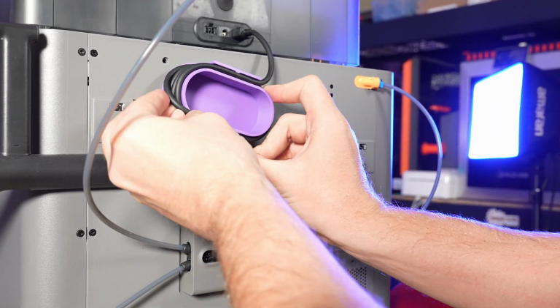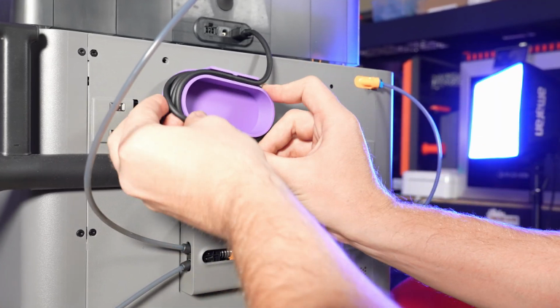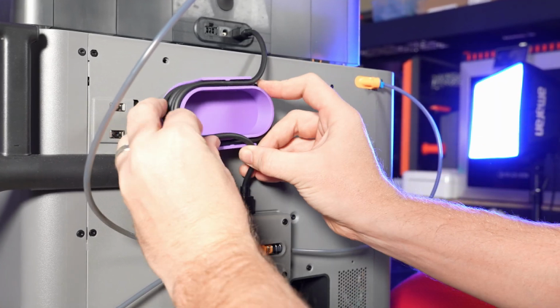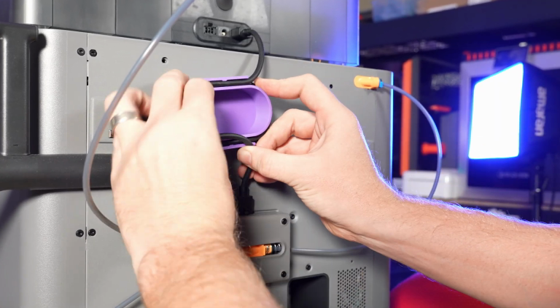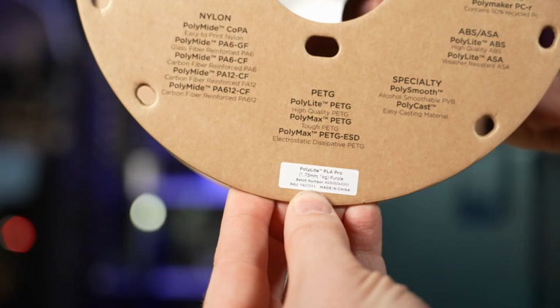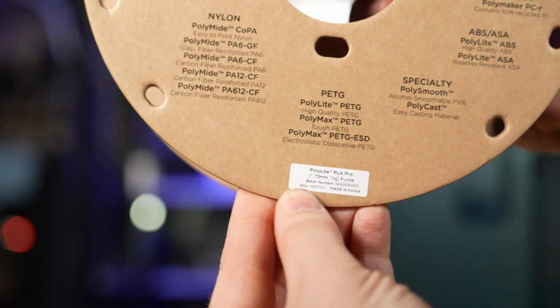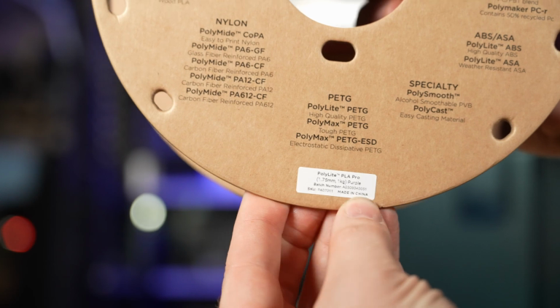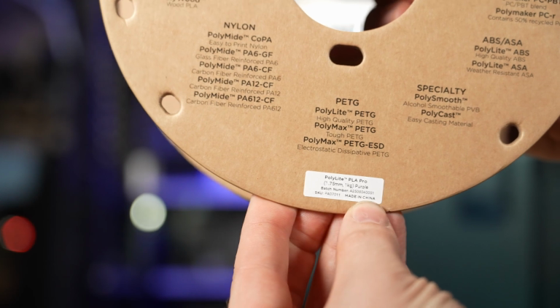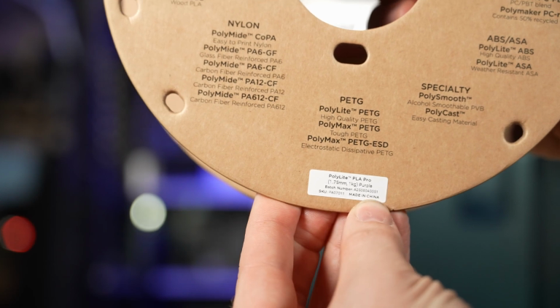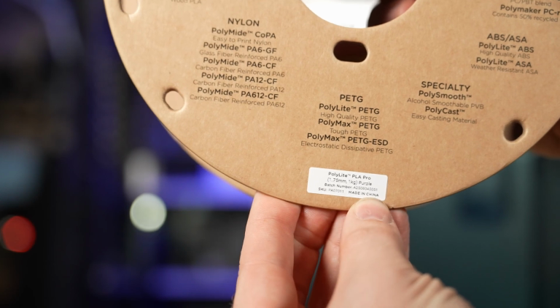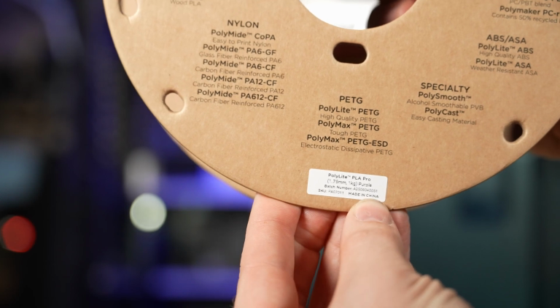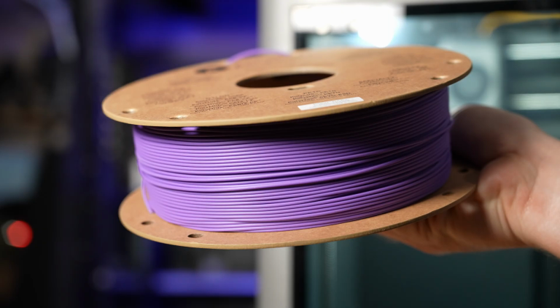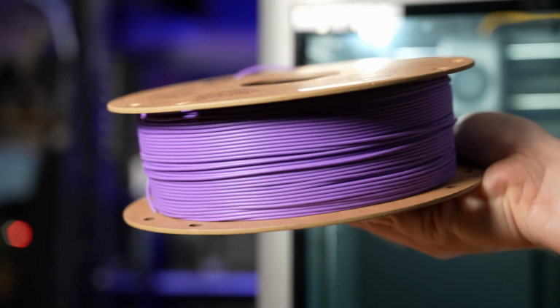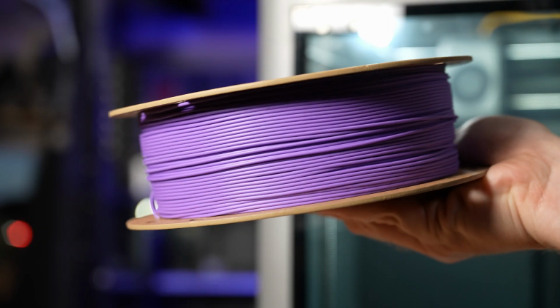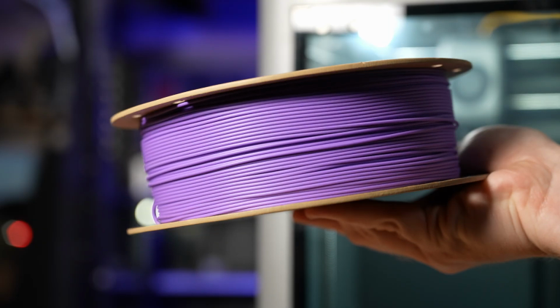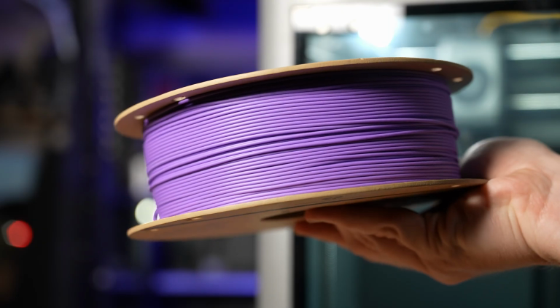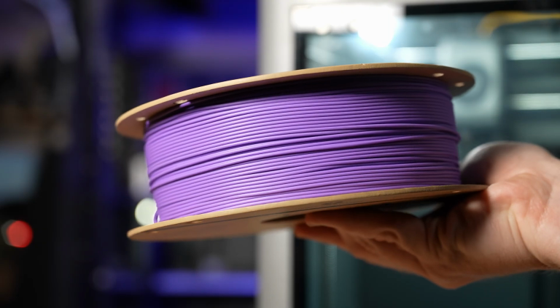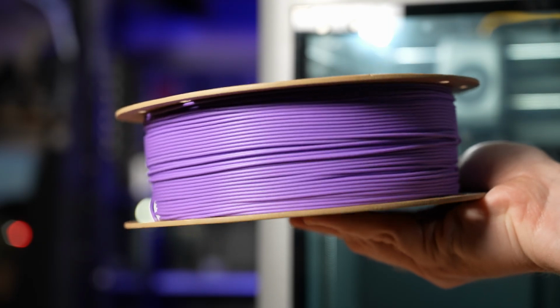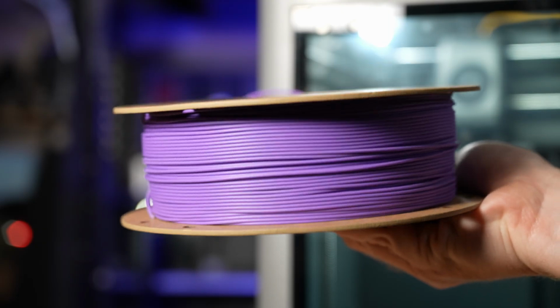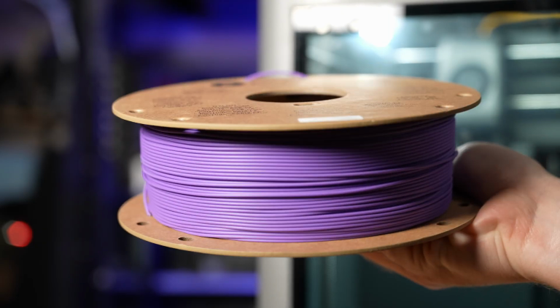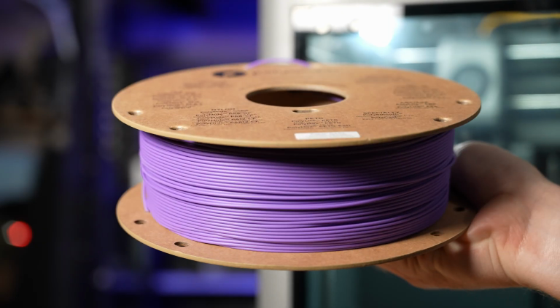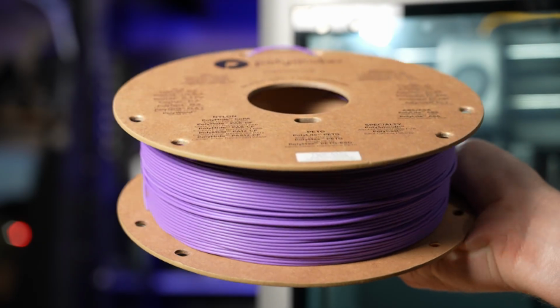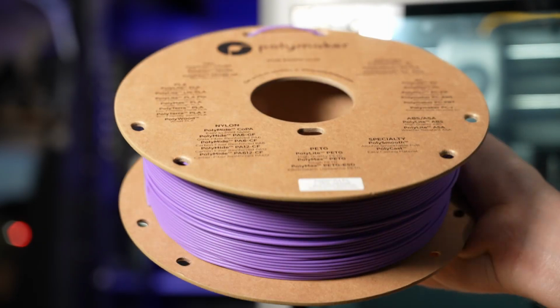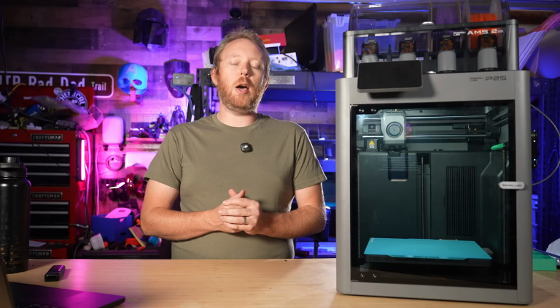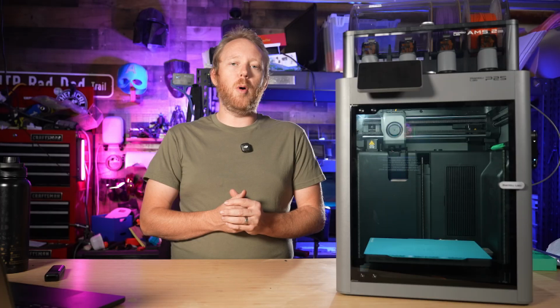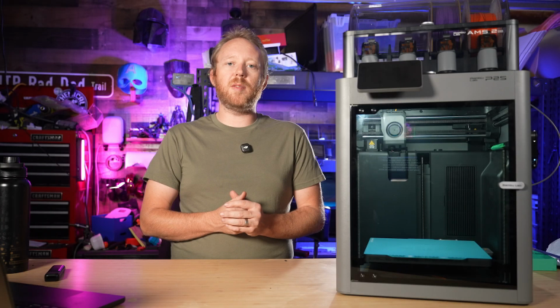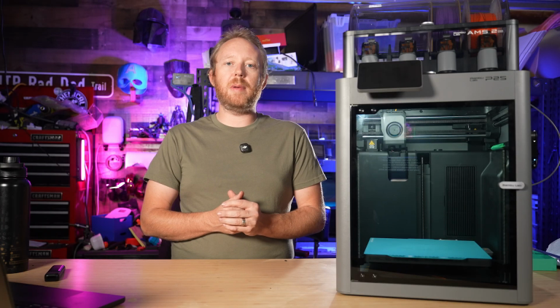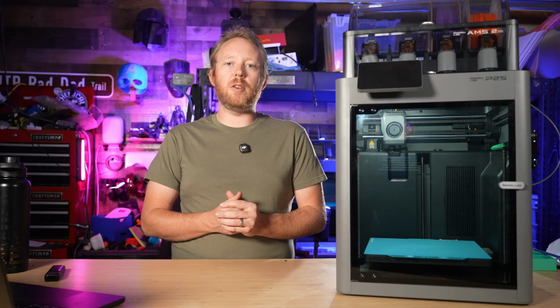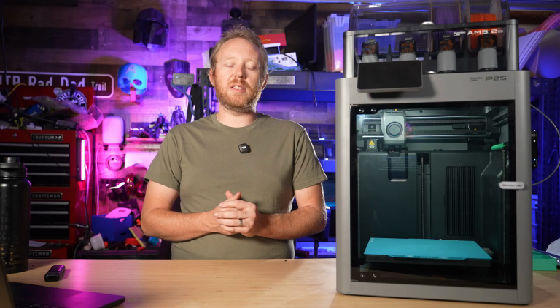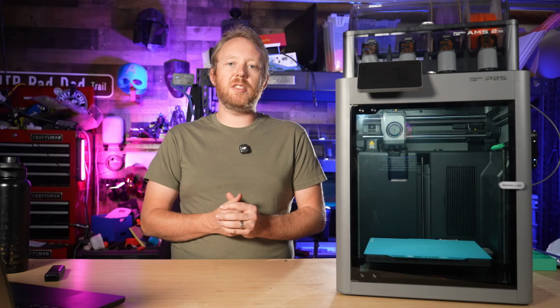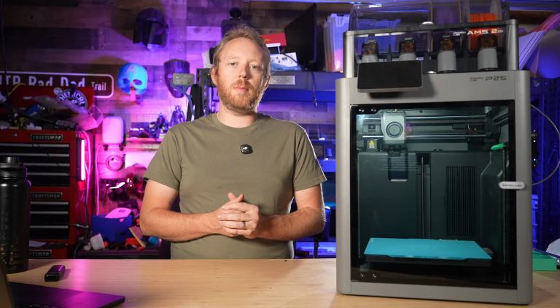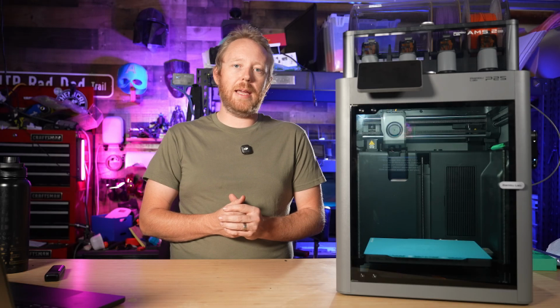I printed mine in PolyMaker's PLA because that's what was already loaded, and basically that's how most of my material decisions are made.